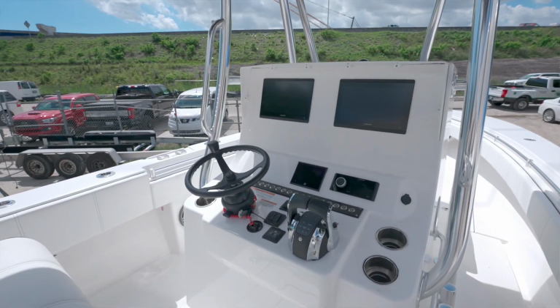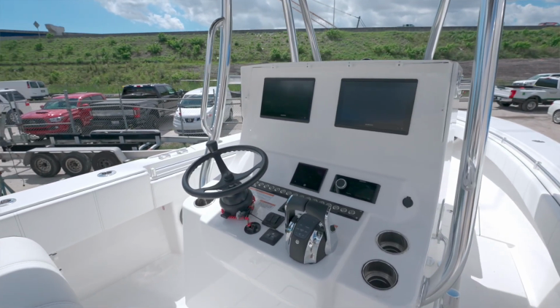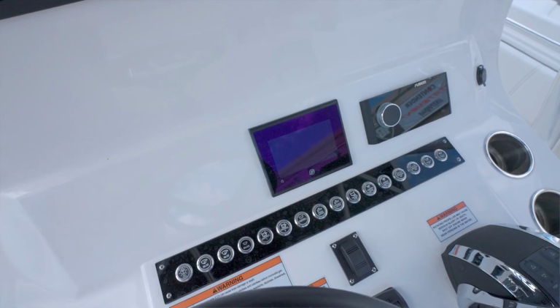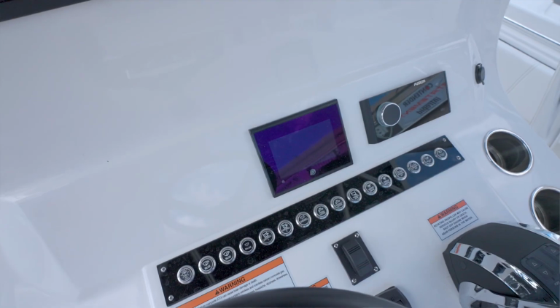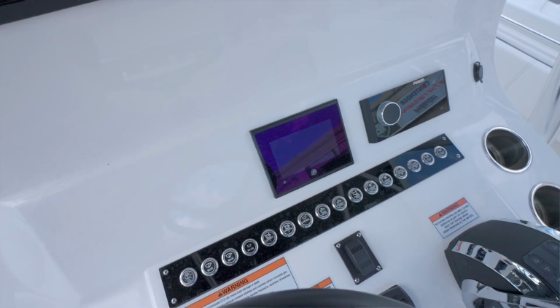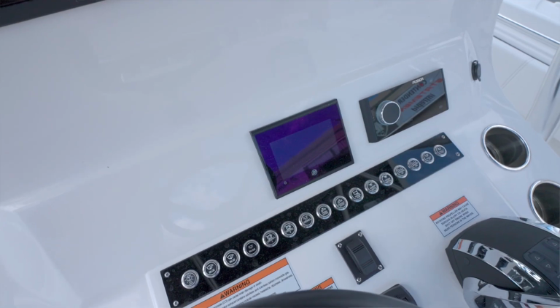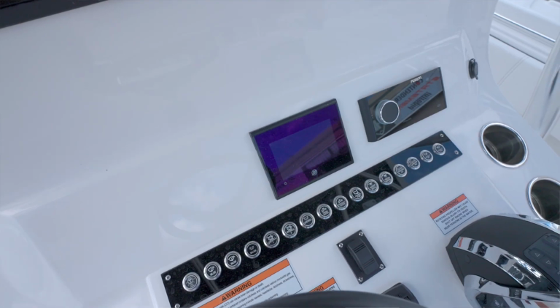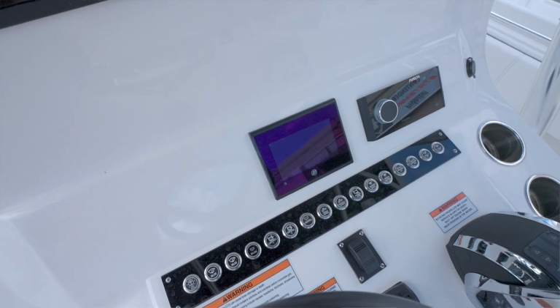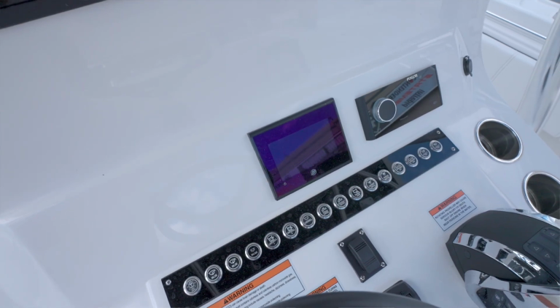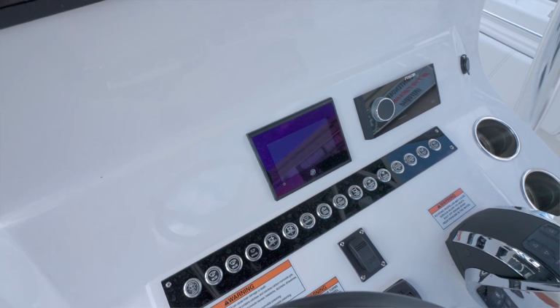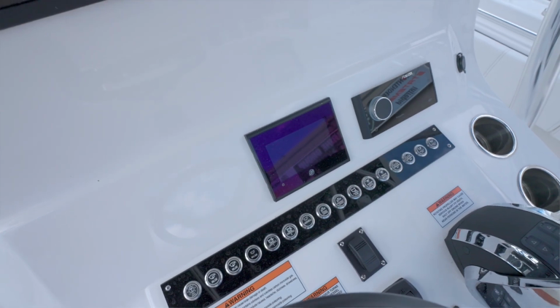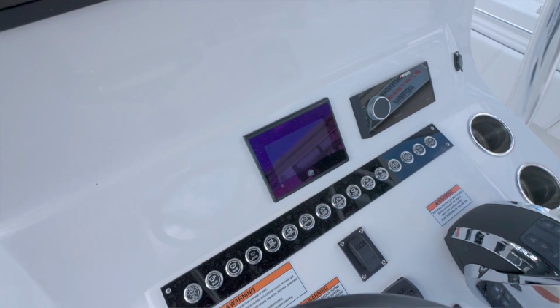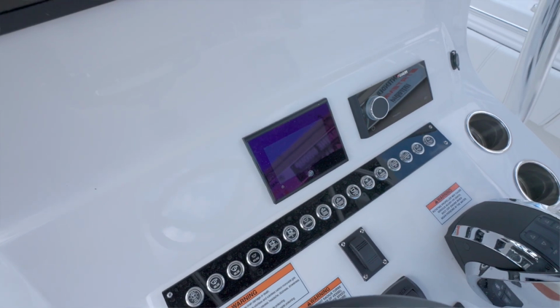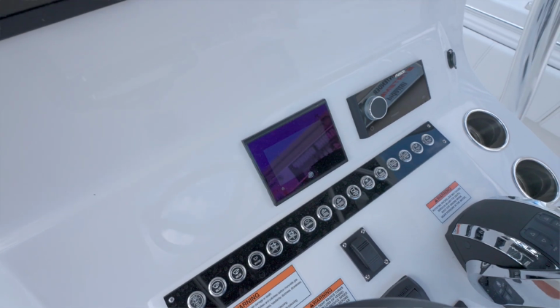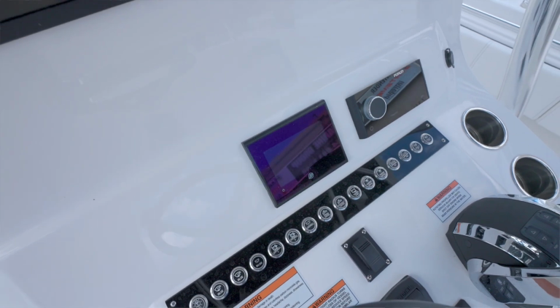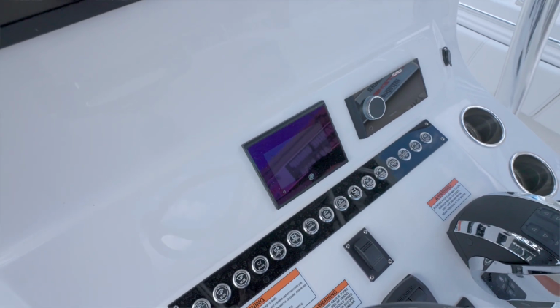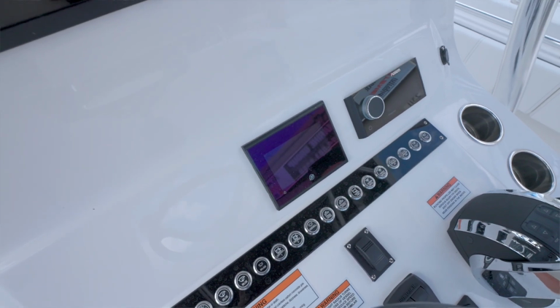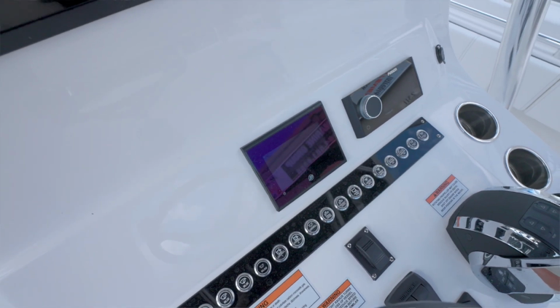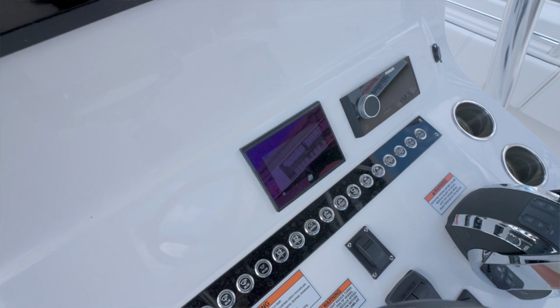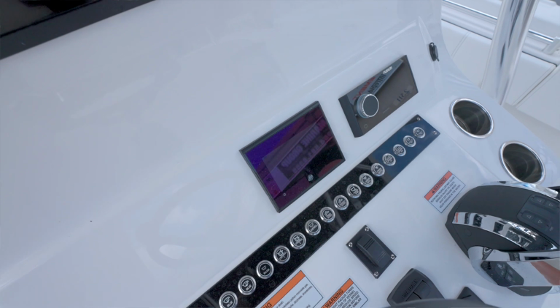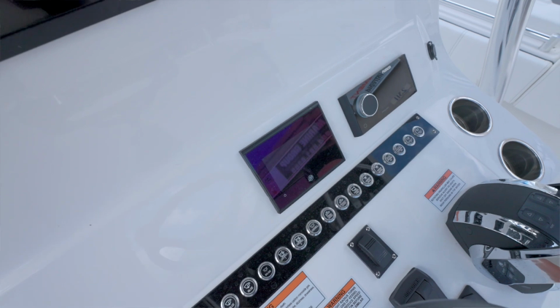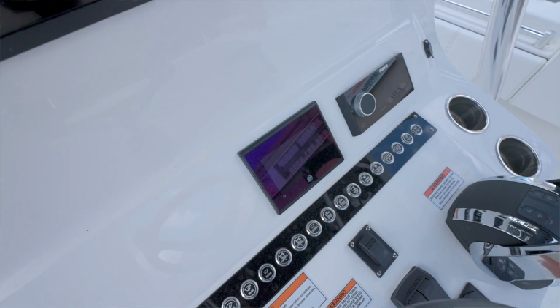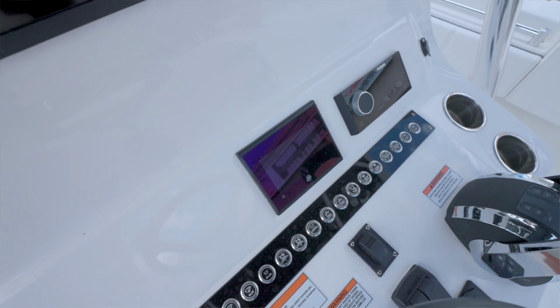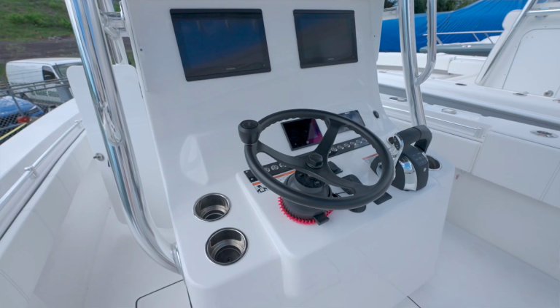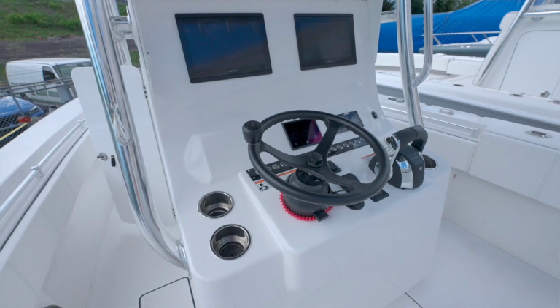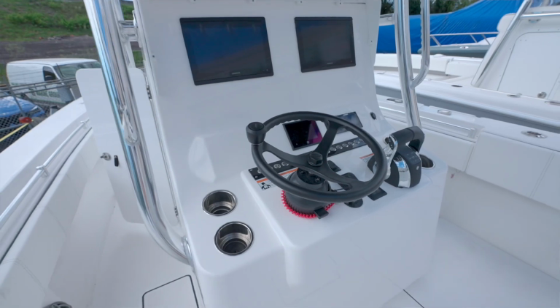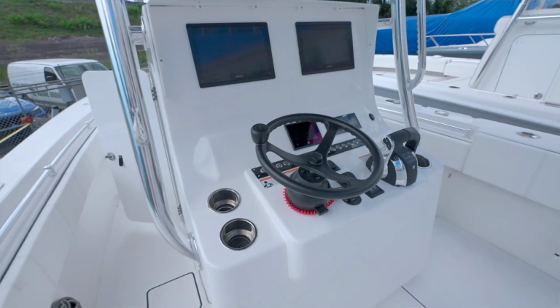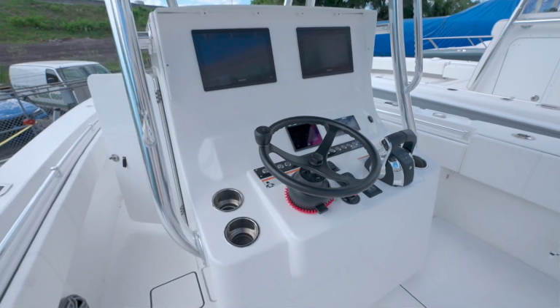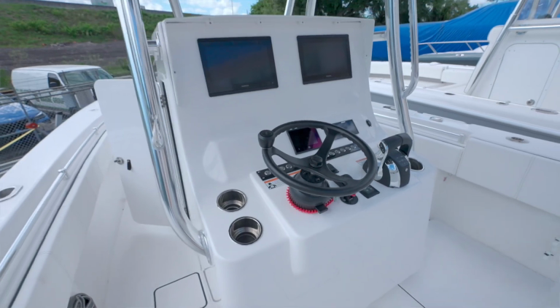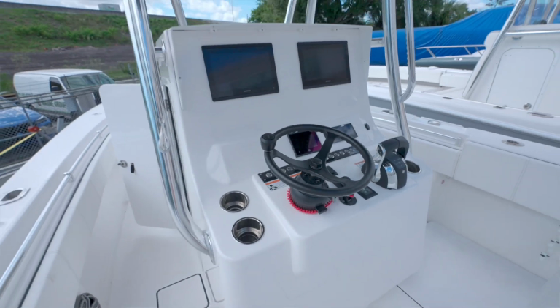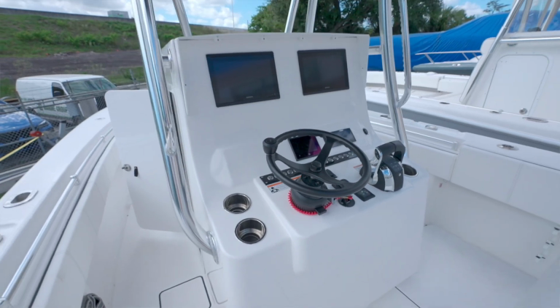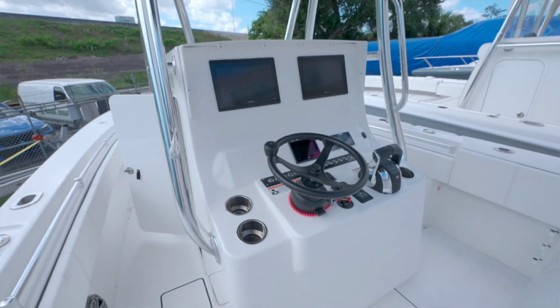Push-button switches, Mercury Vessel View display, Fusion Radio, black carbon wheel.